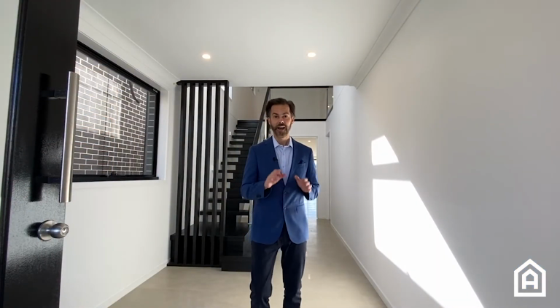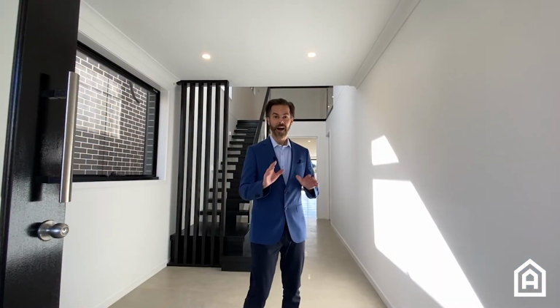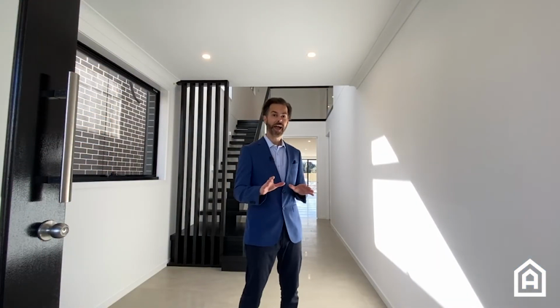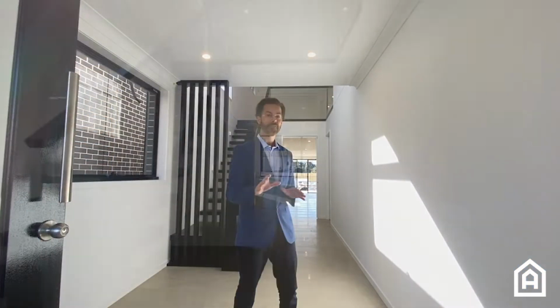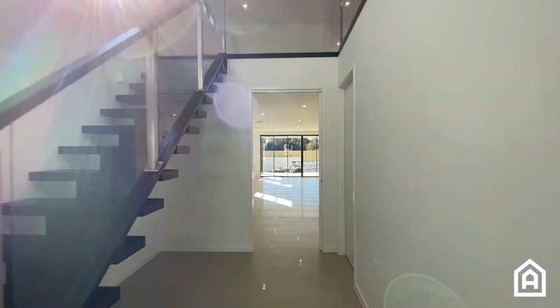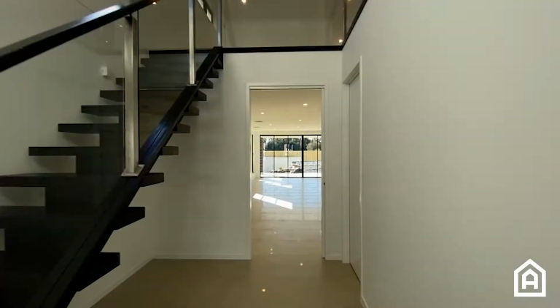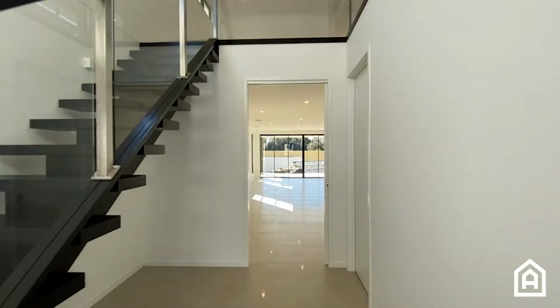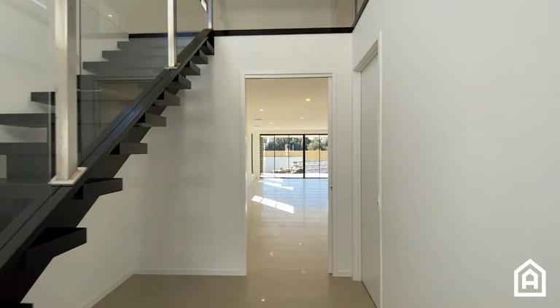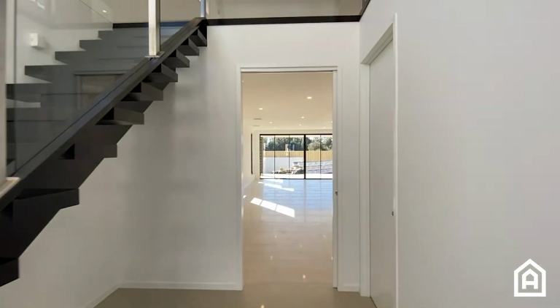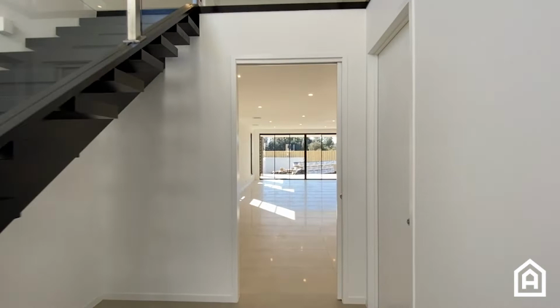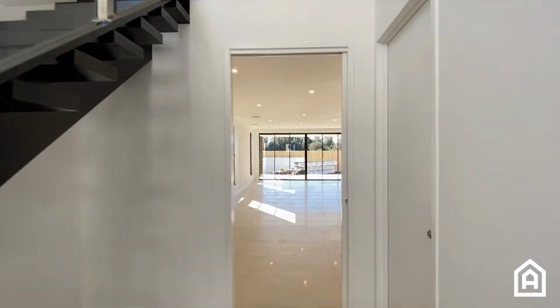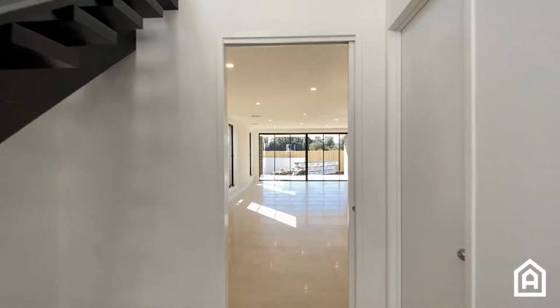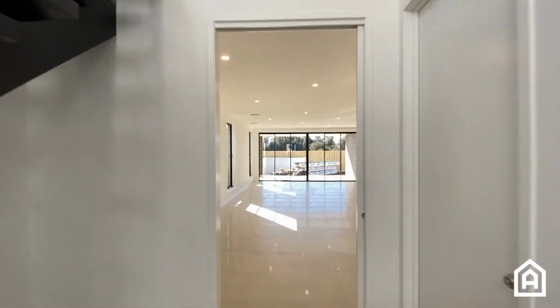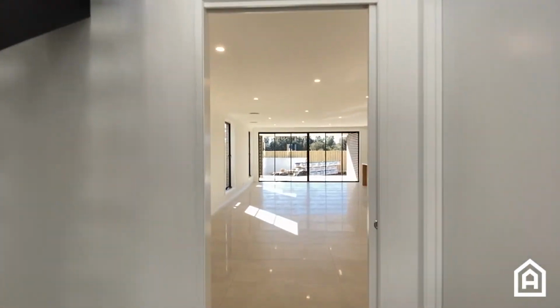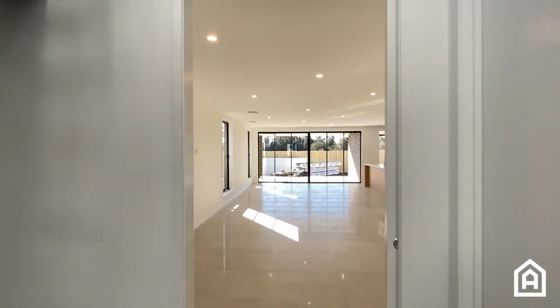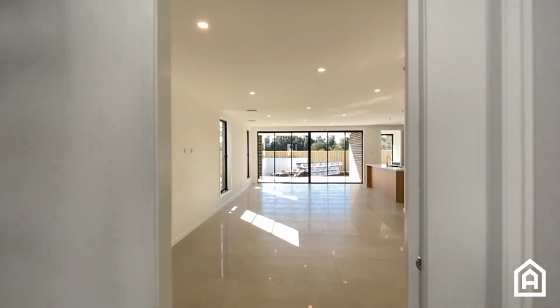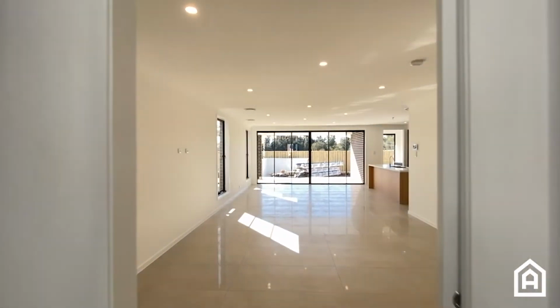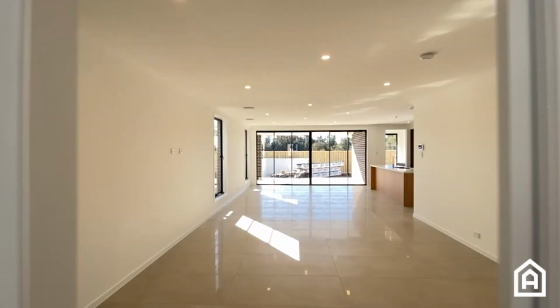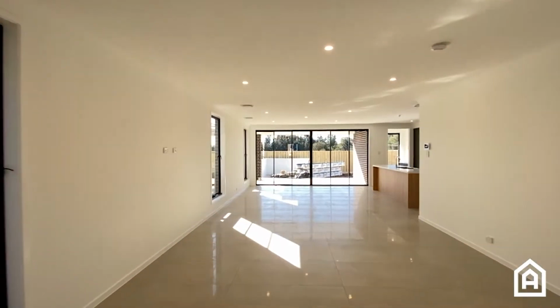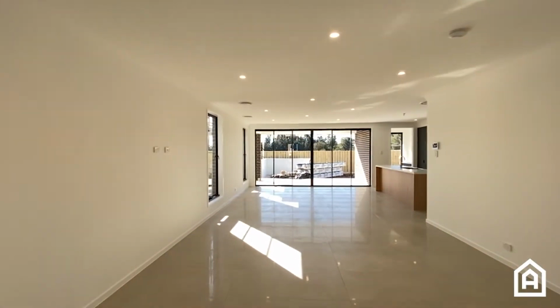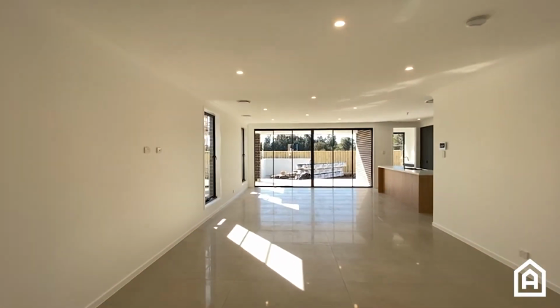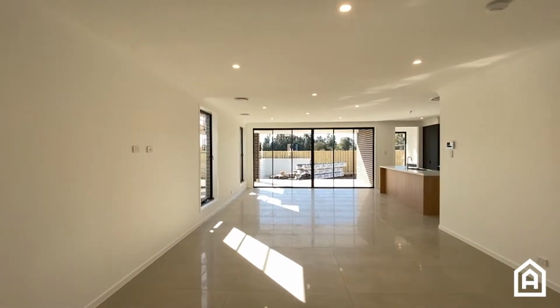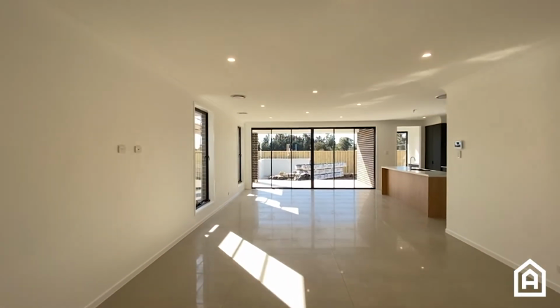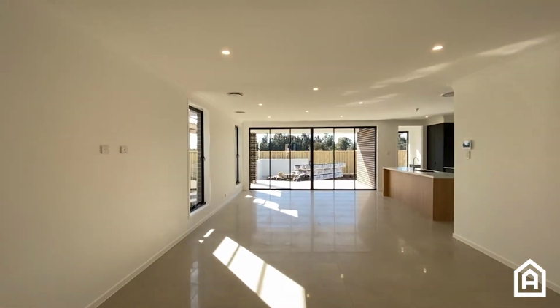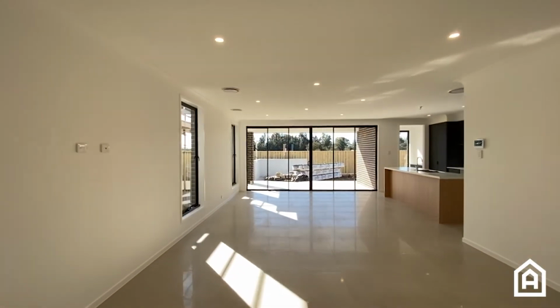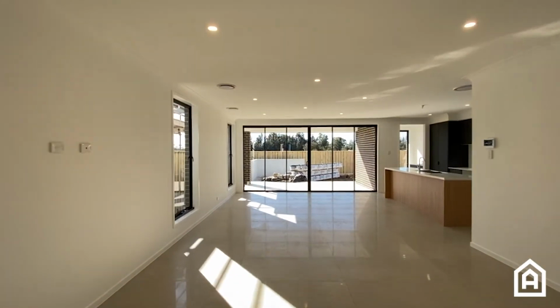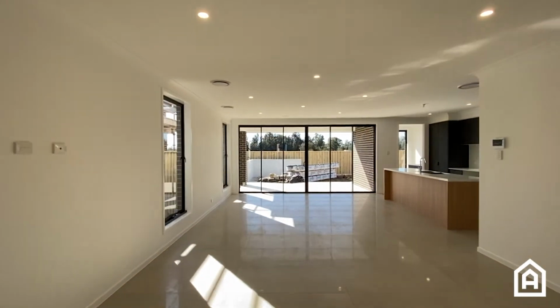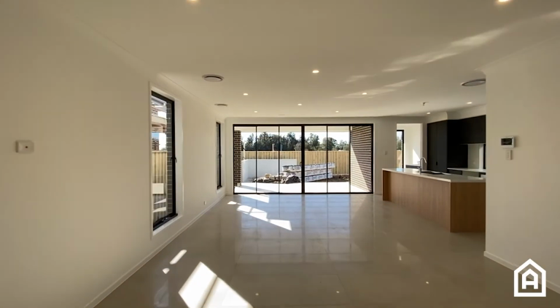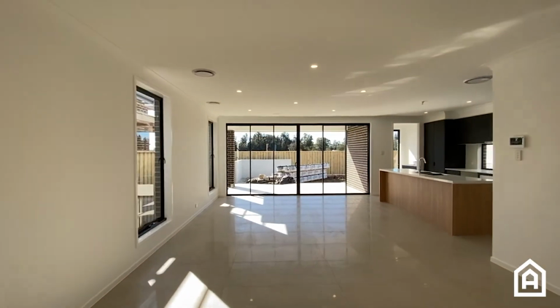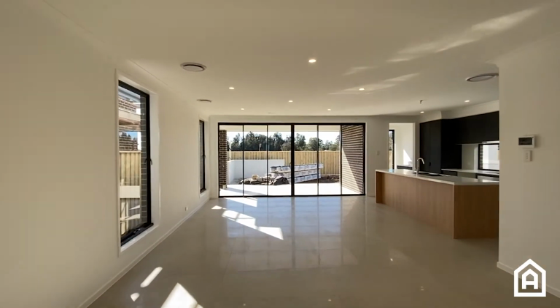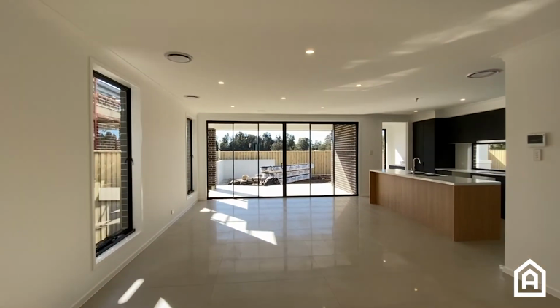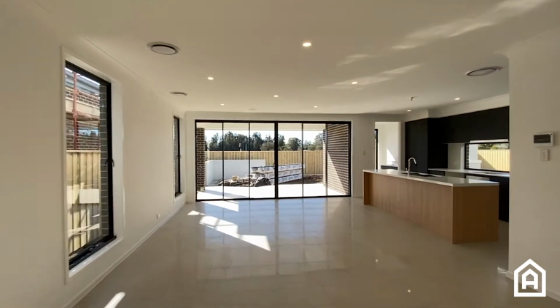I haven't seen an entry and living space this big in a long time. Come through and have a look.